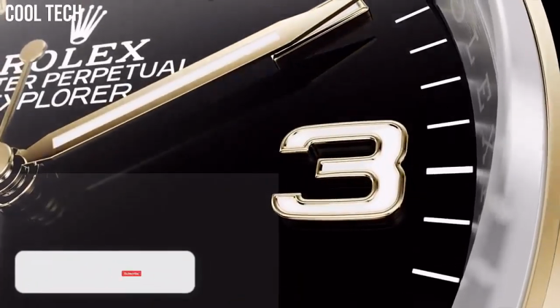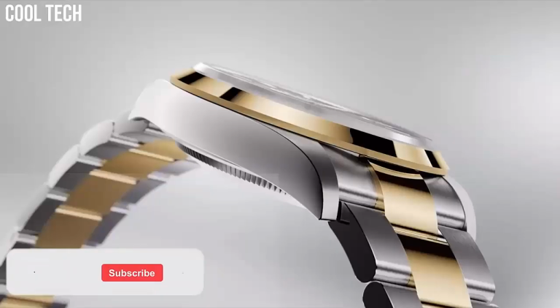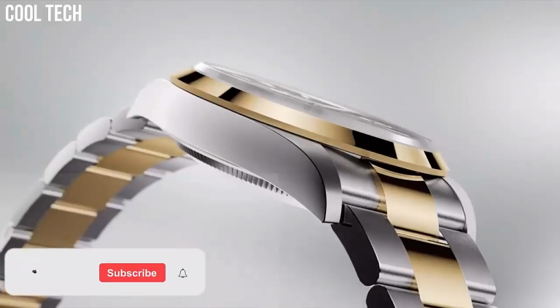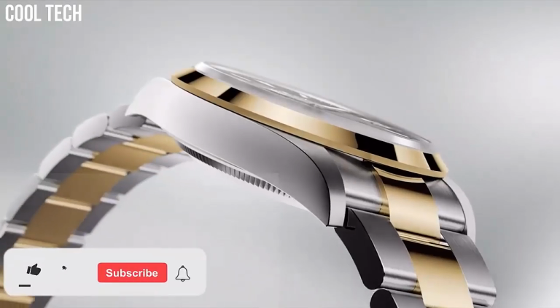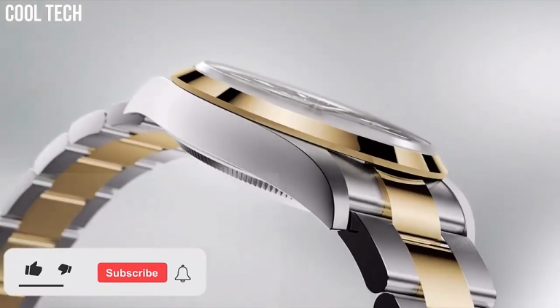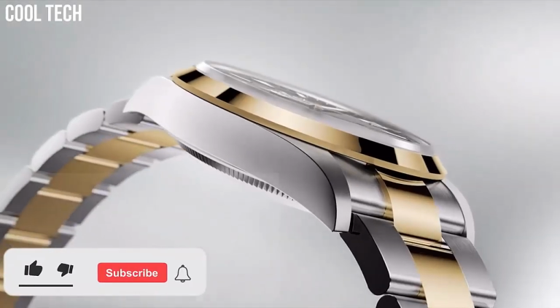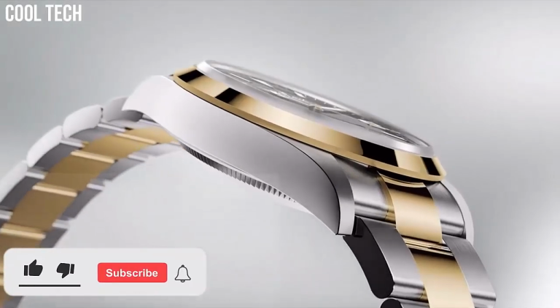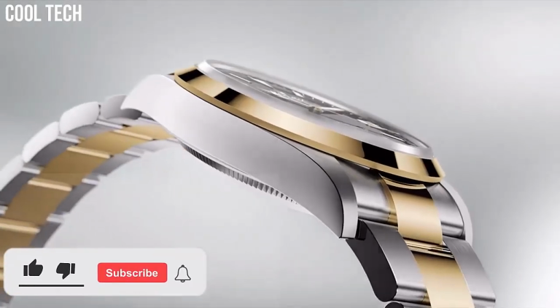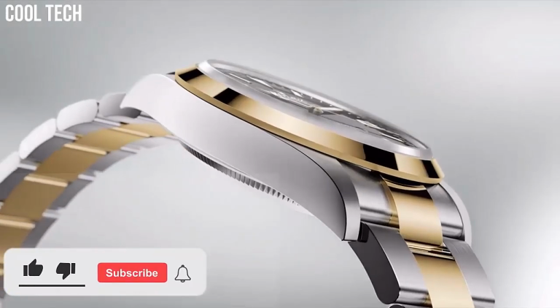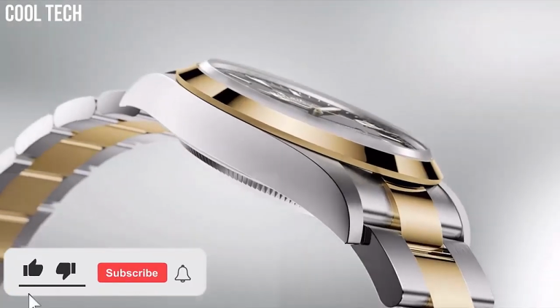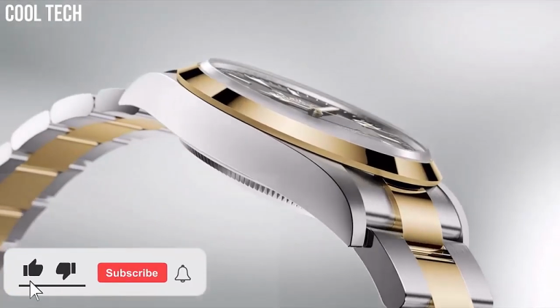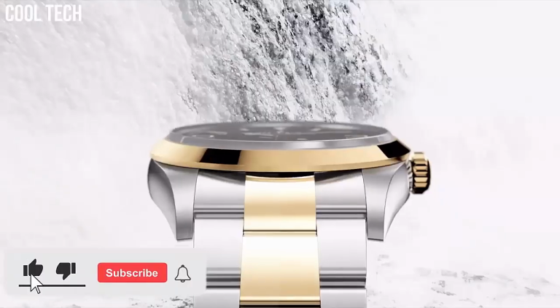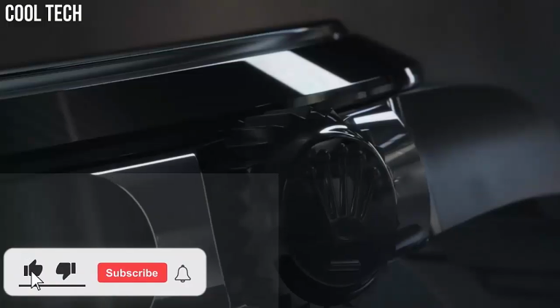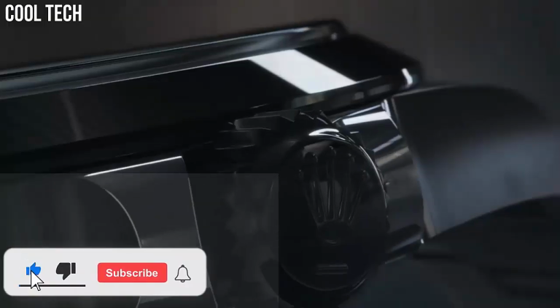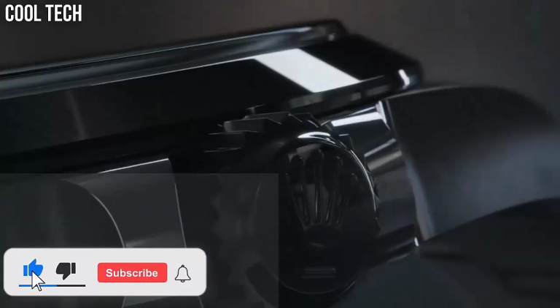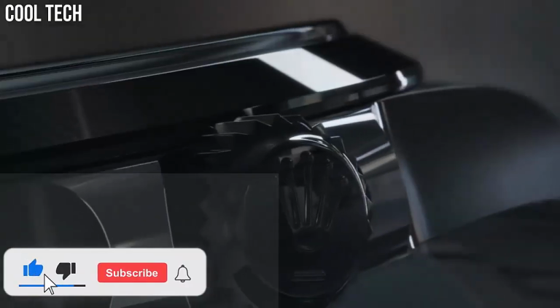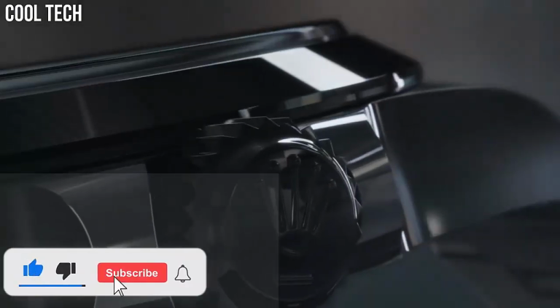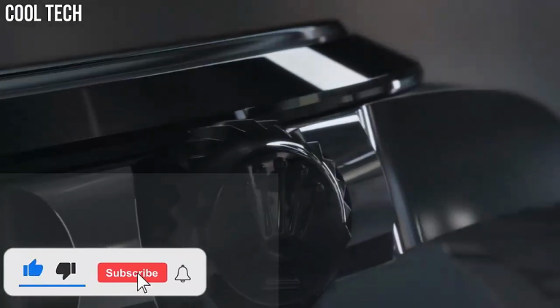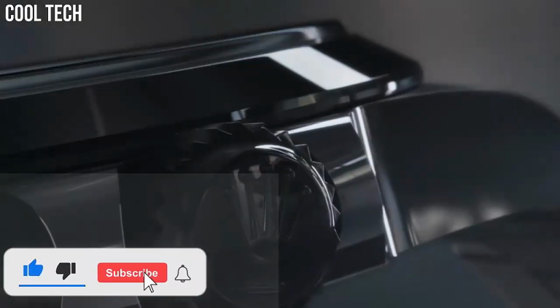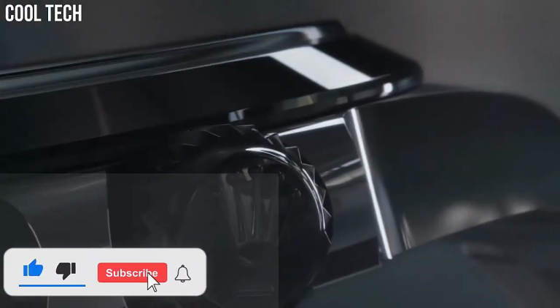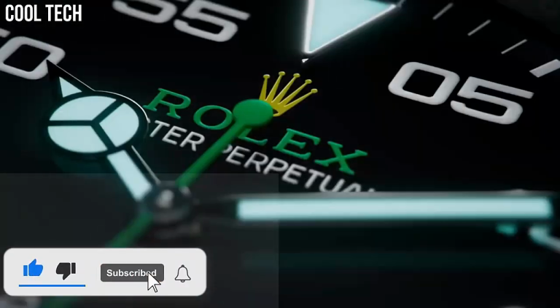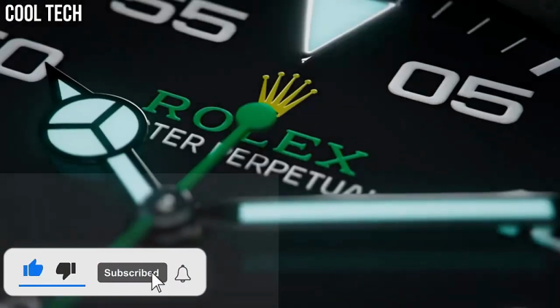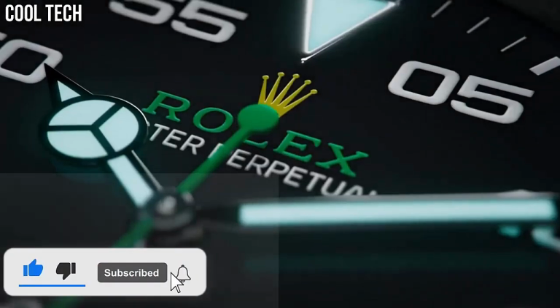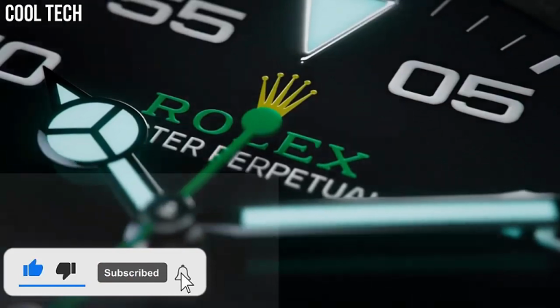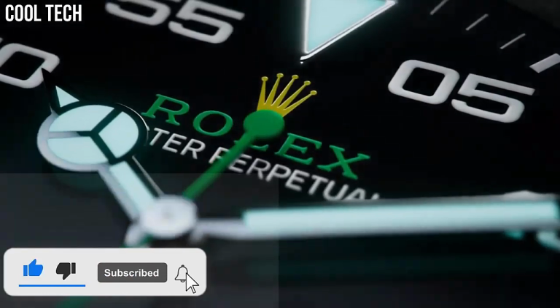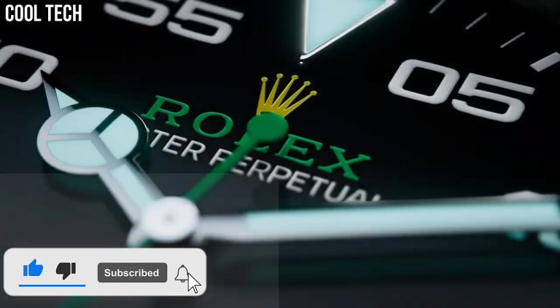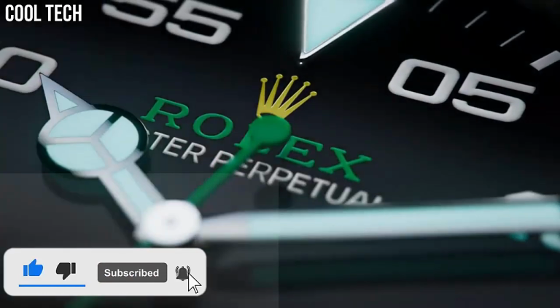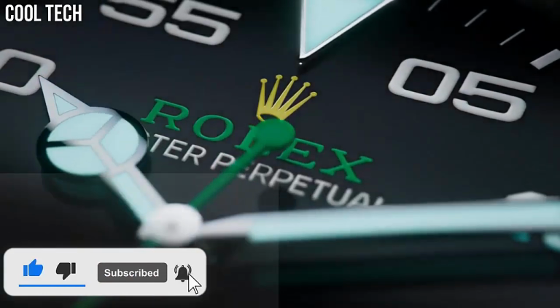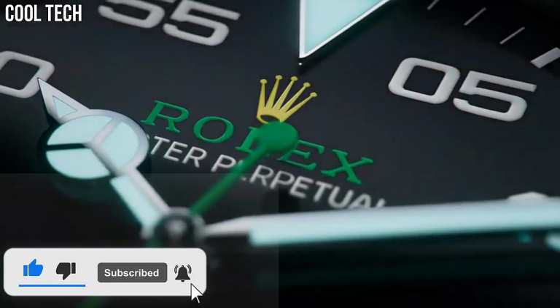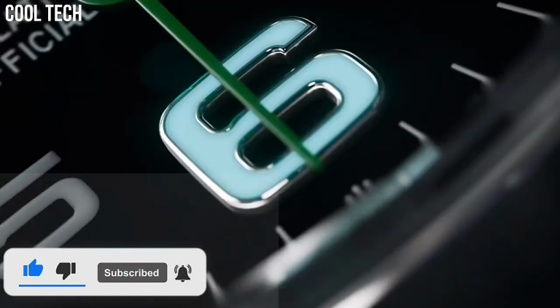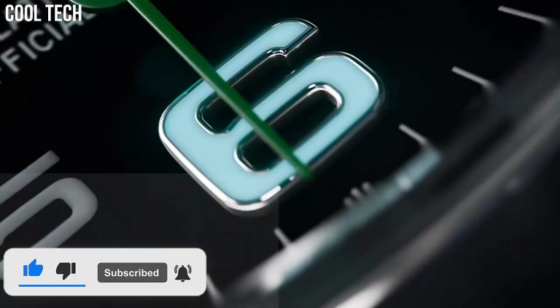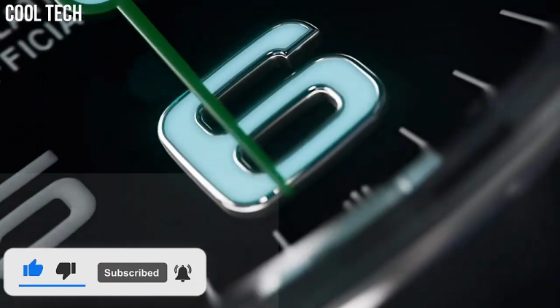Please like and subscribe to my channel and press the bell icon to get new video updates.